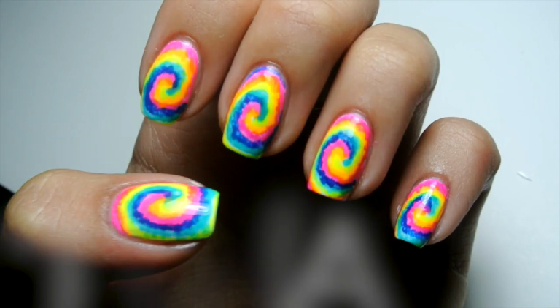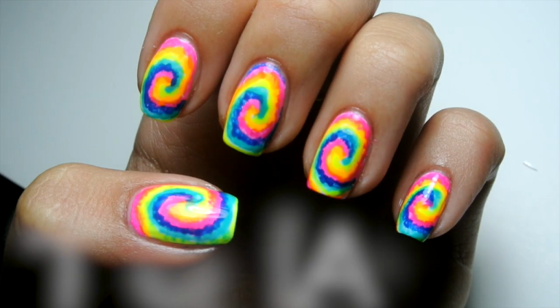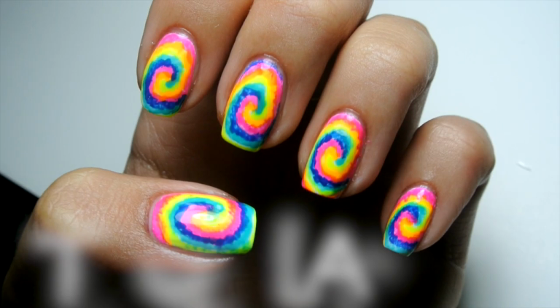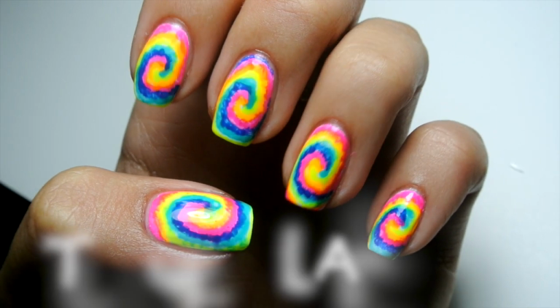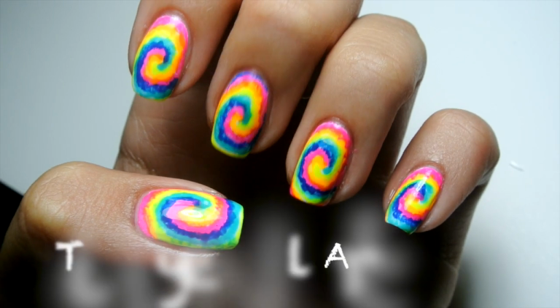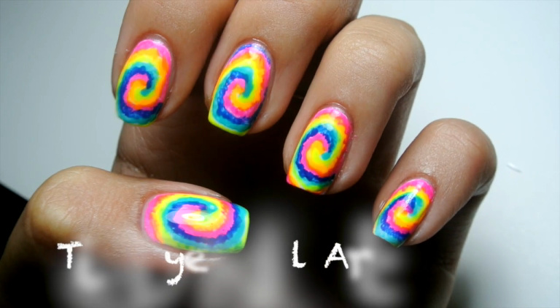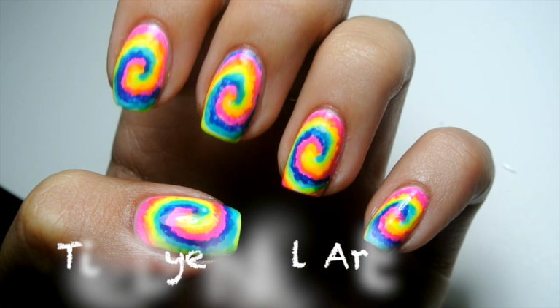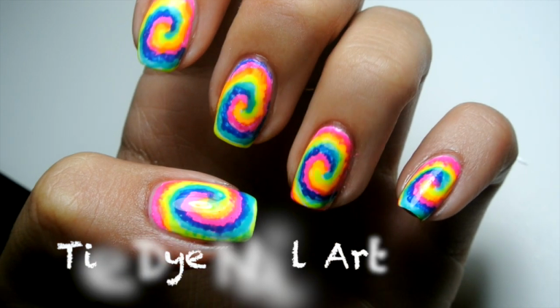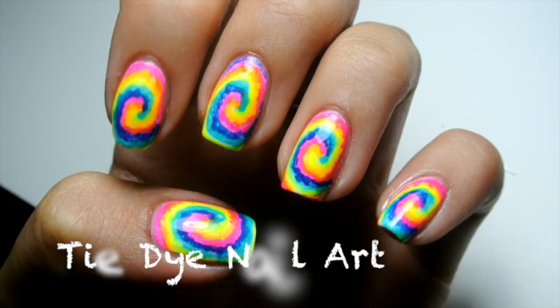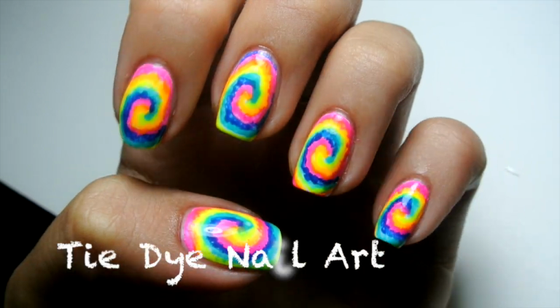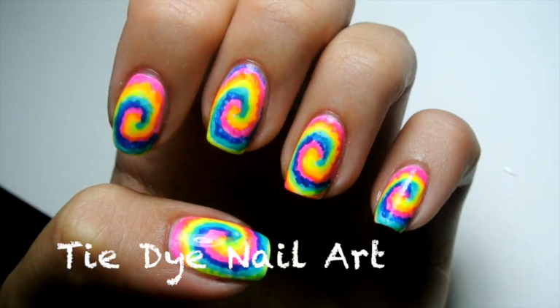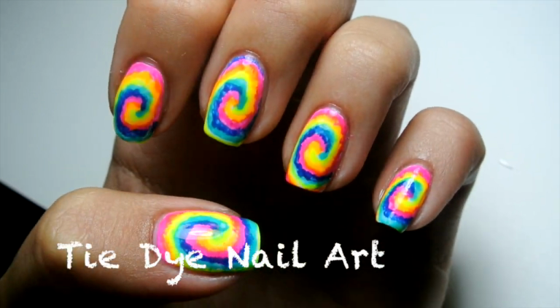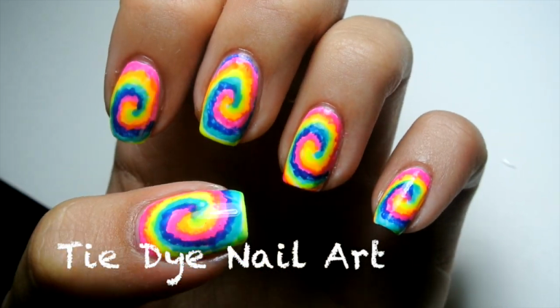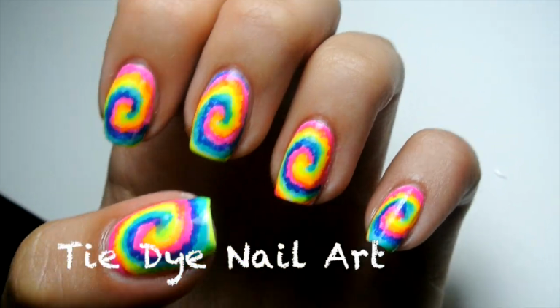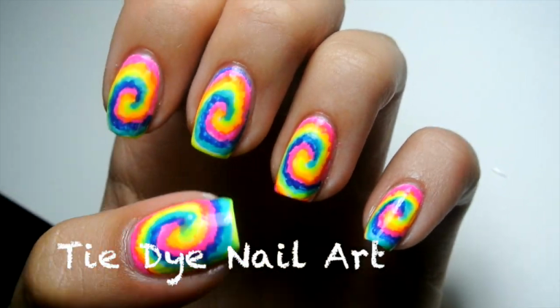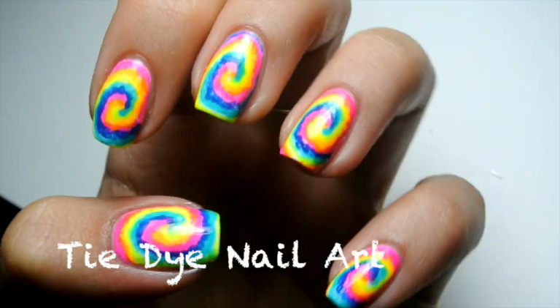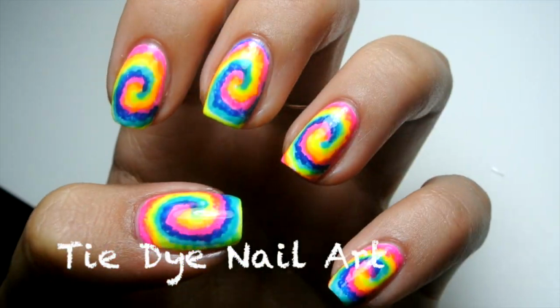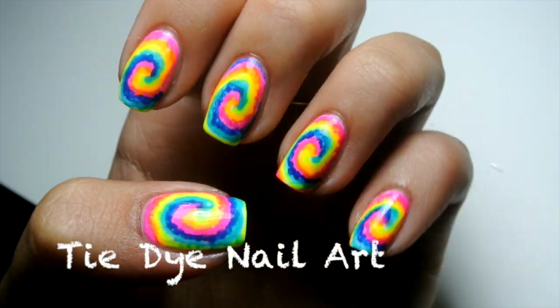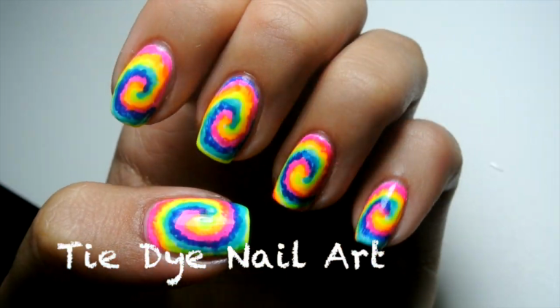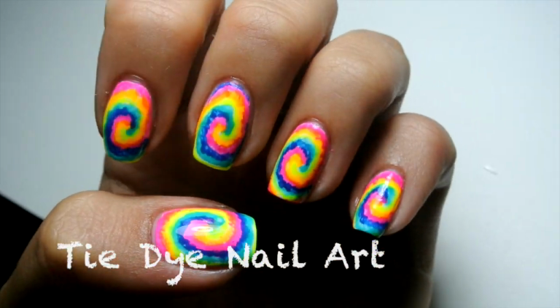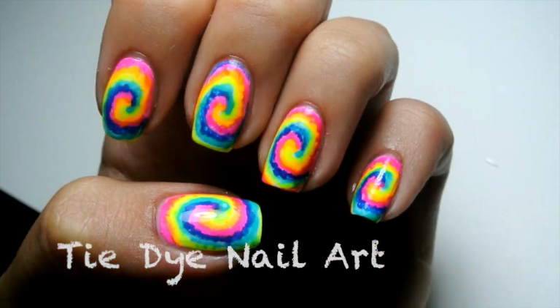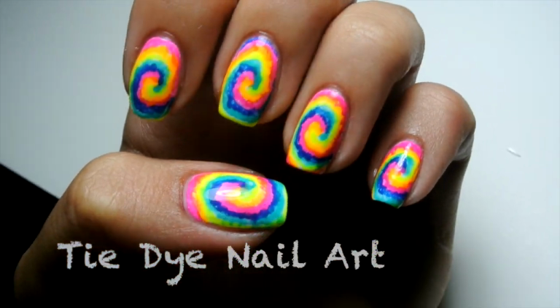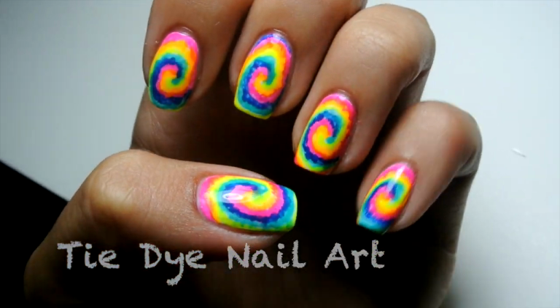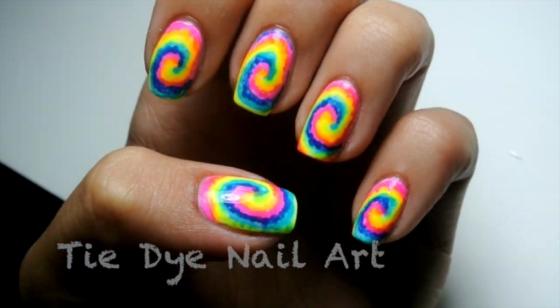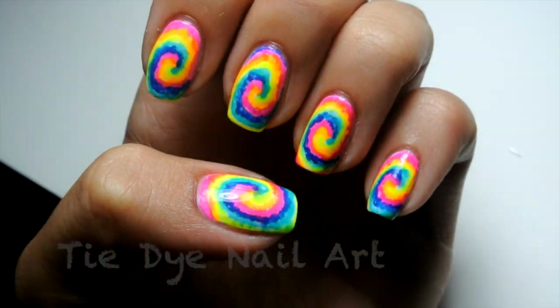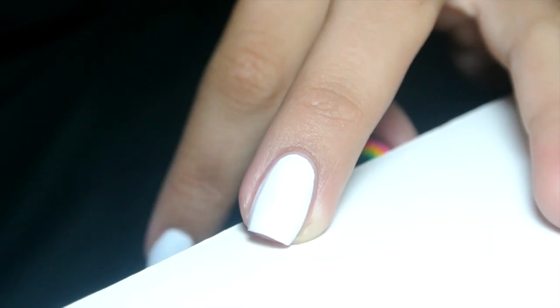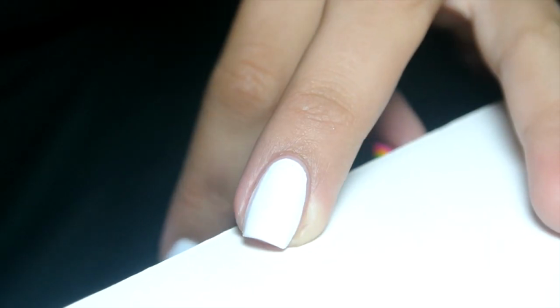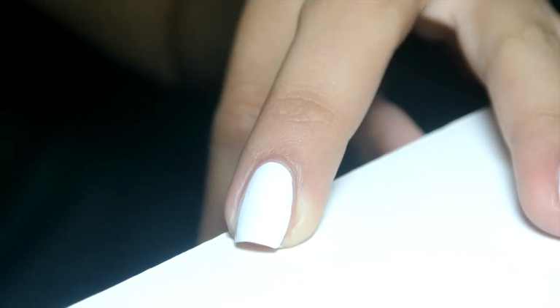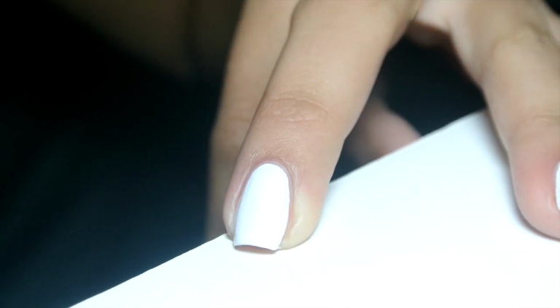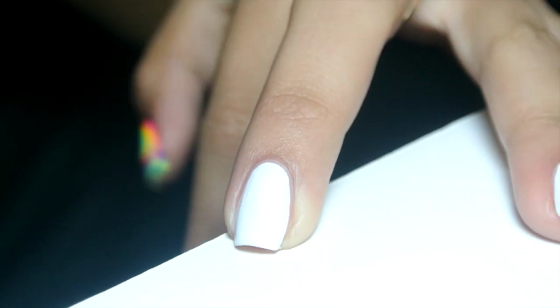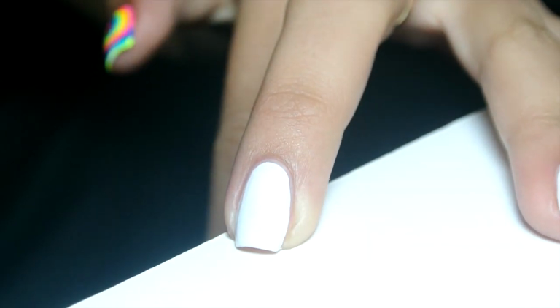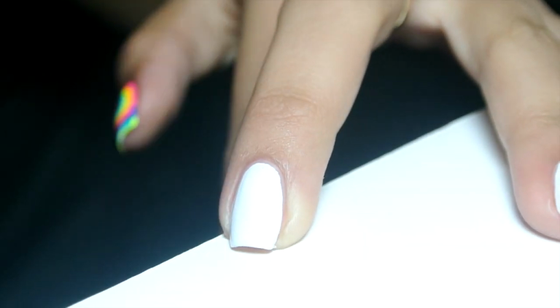Hey guys! As one of the last summer nail art tutorials, here is my tie-dye manicure.